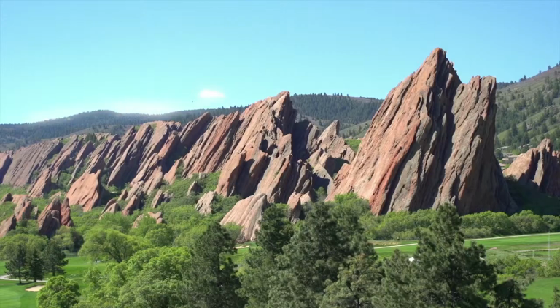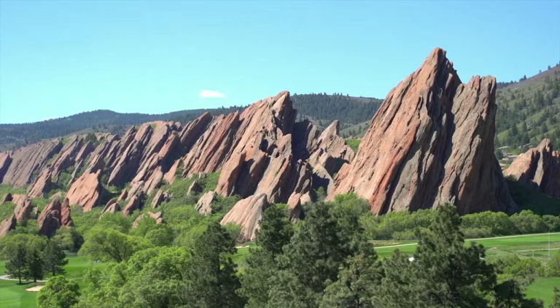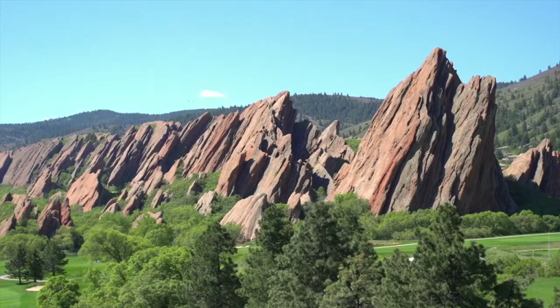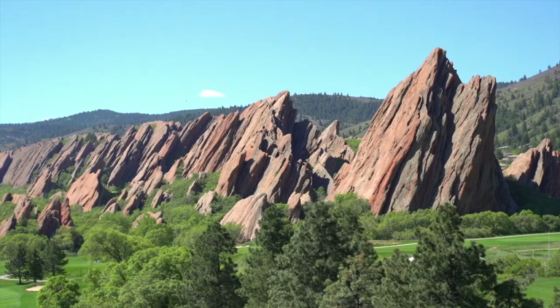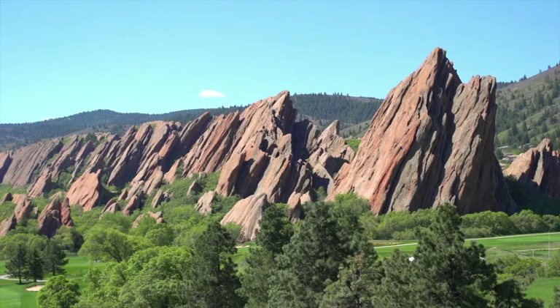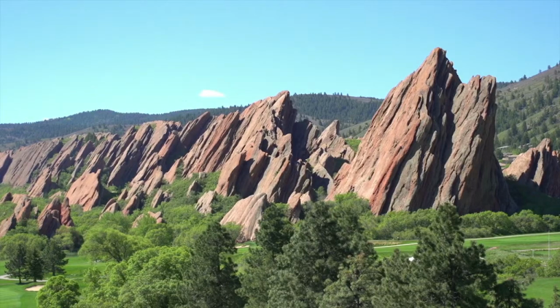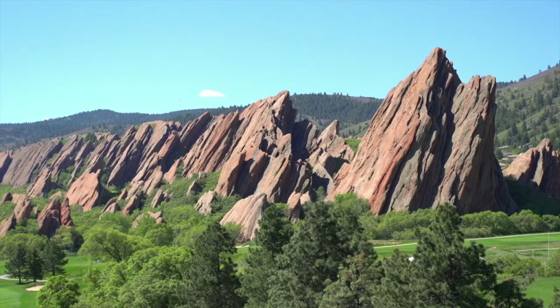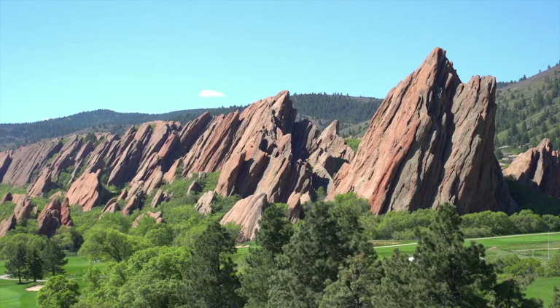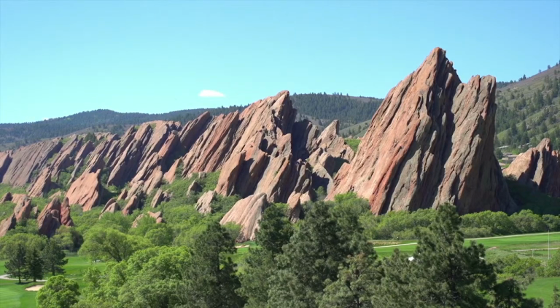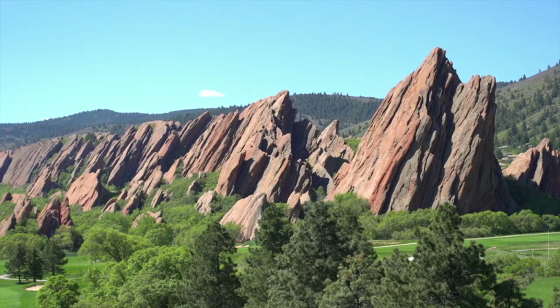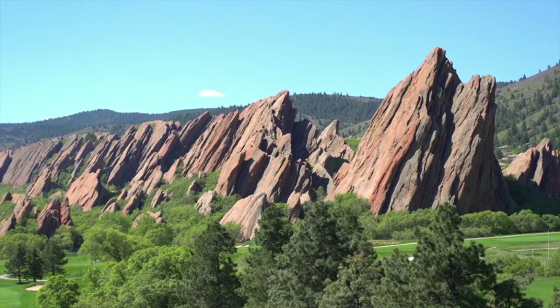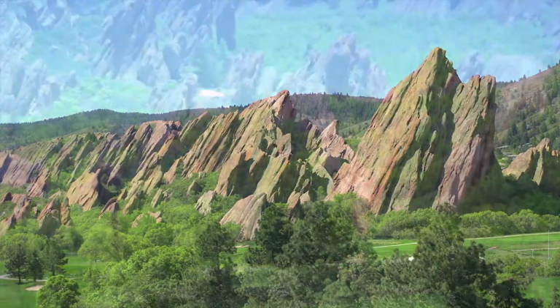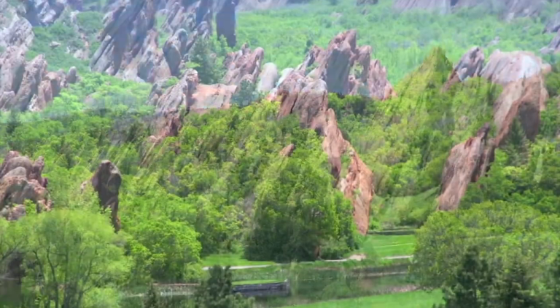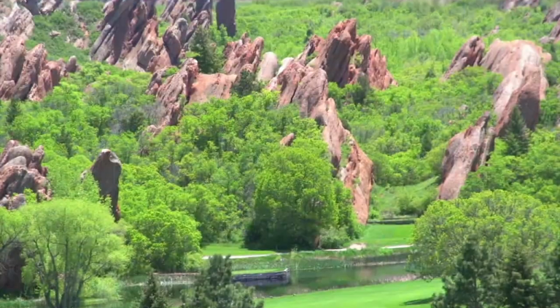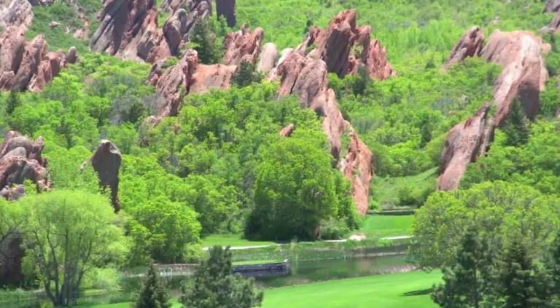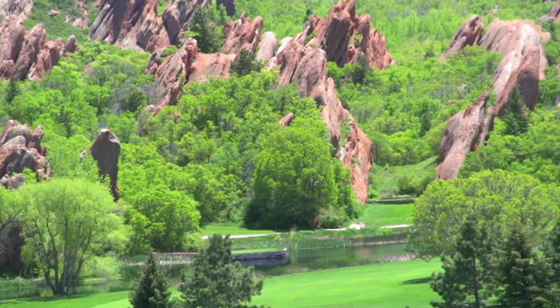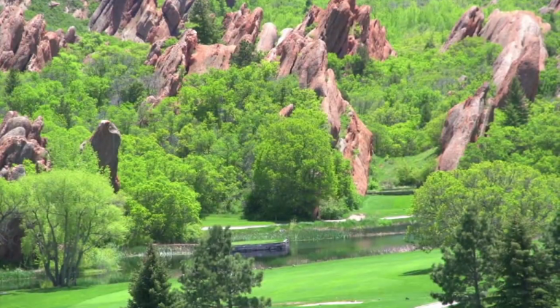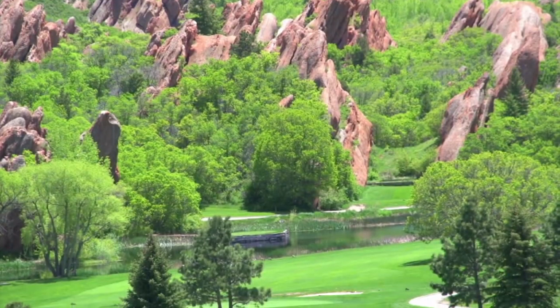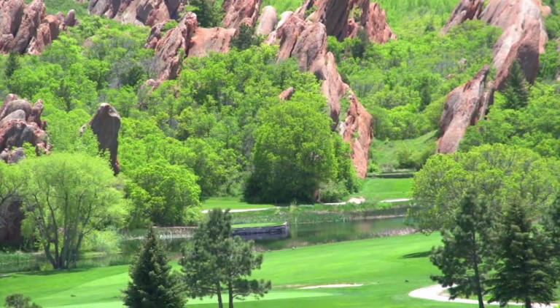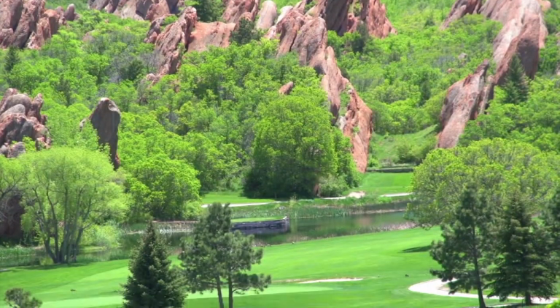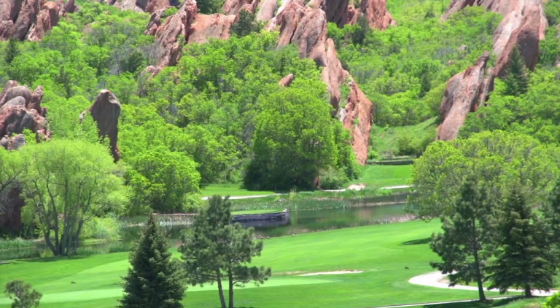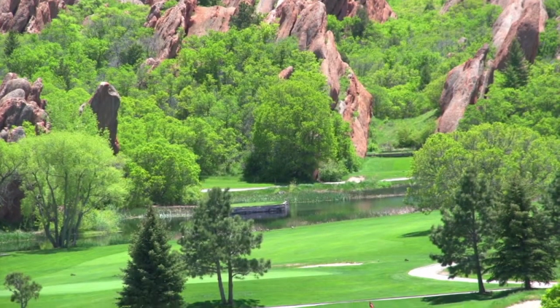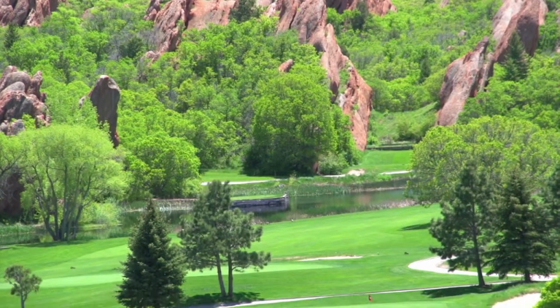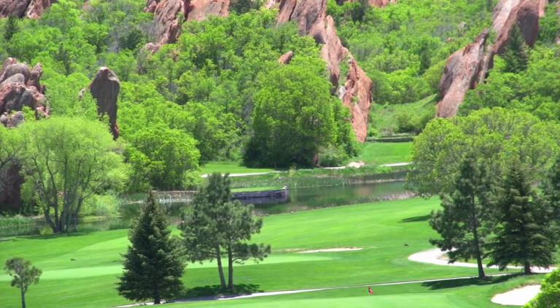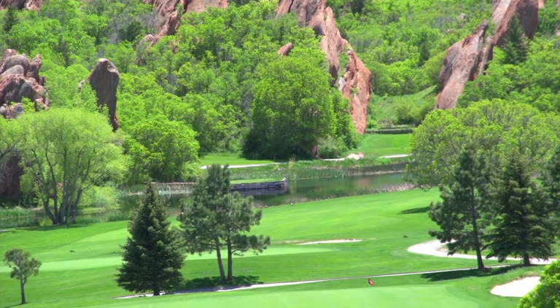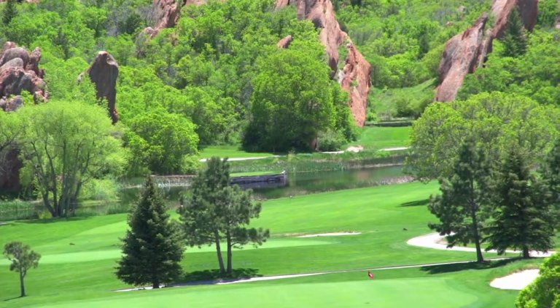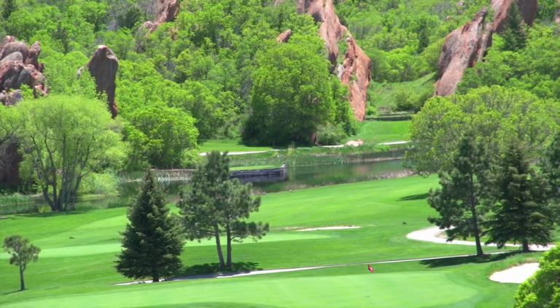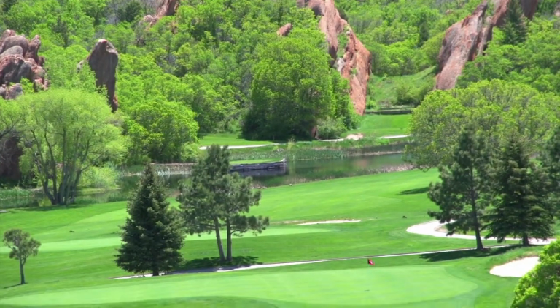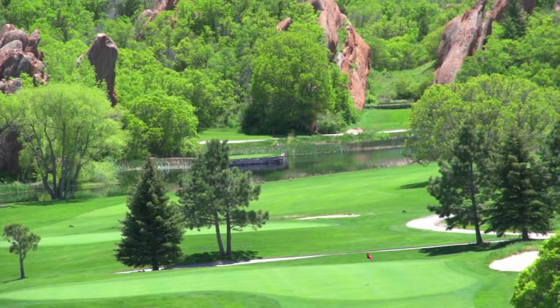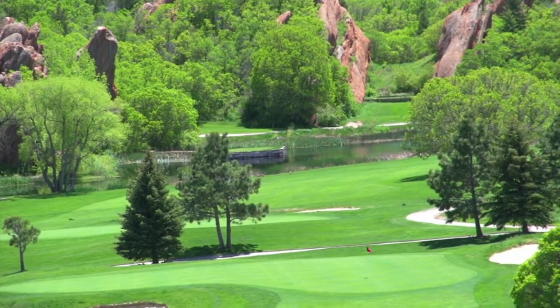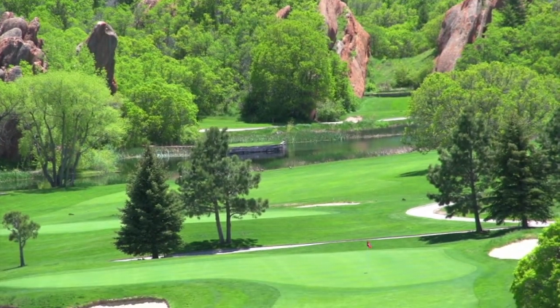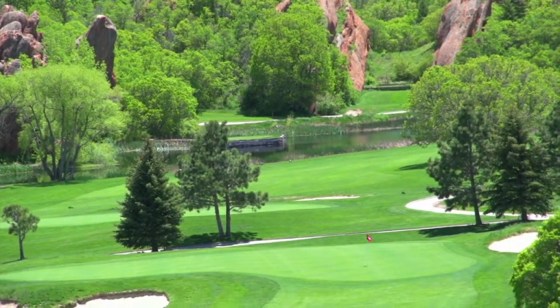Denver really is a great golf destination, so sit back and enjoy our inside tour of a few jewels on the Front Range. Up first, we visit one of the most geologically beautiful courses you'll ever see. Let's tour Arrowhead Golf Club.